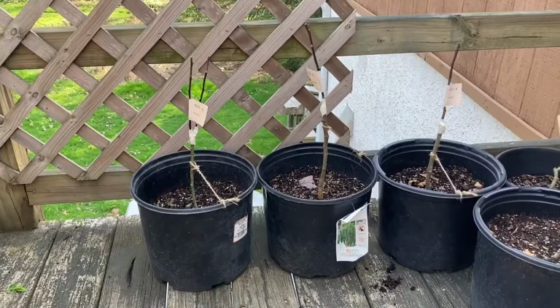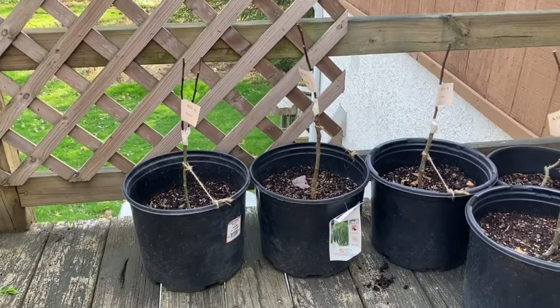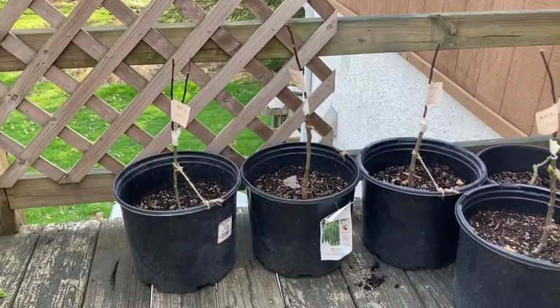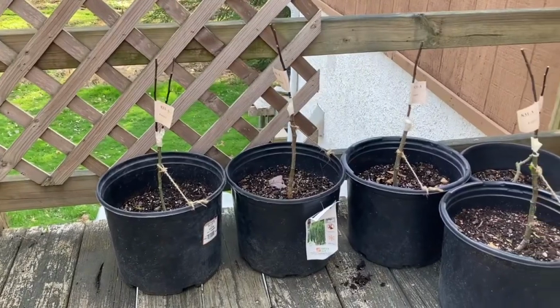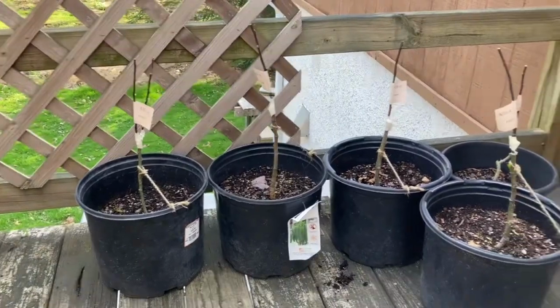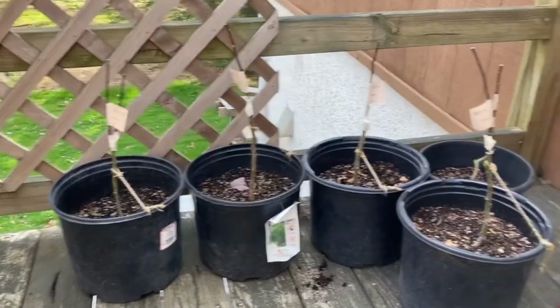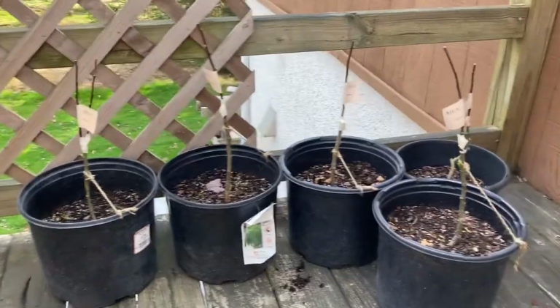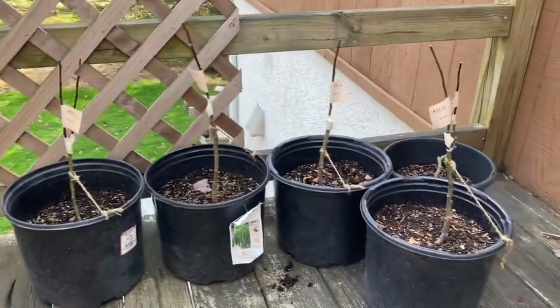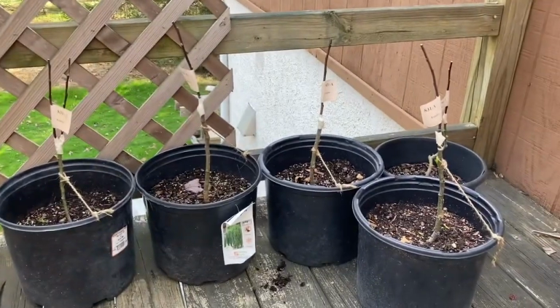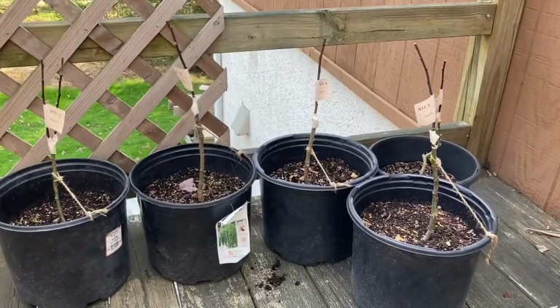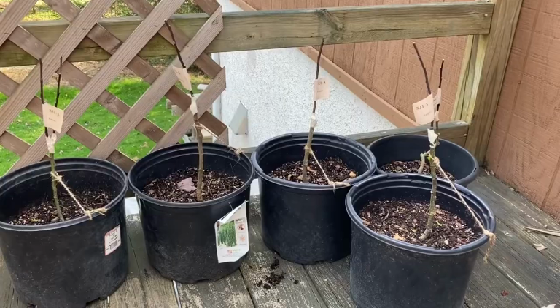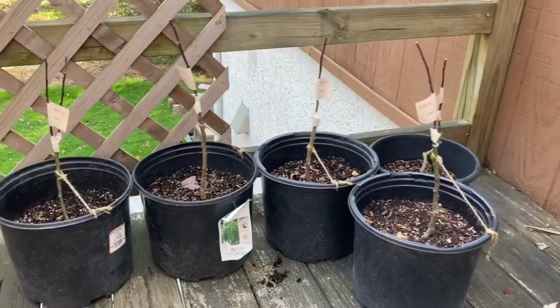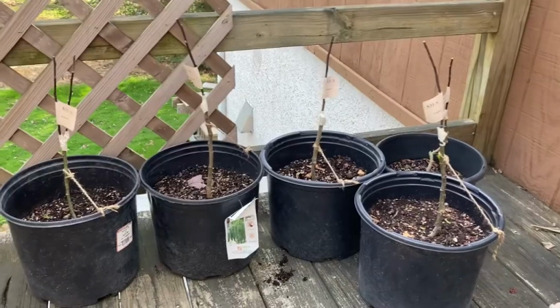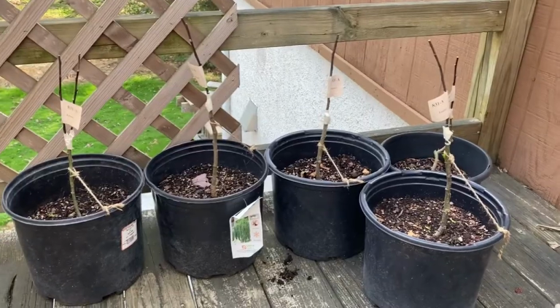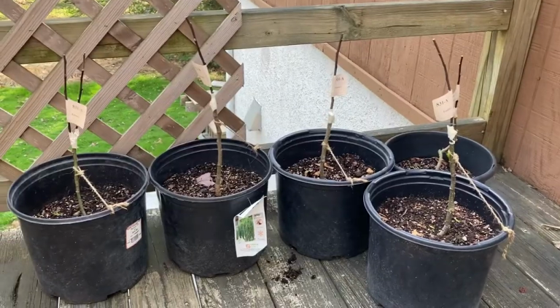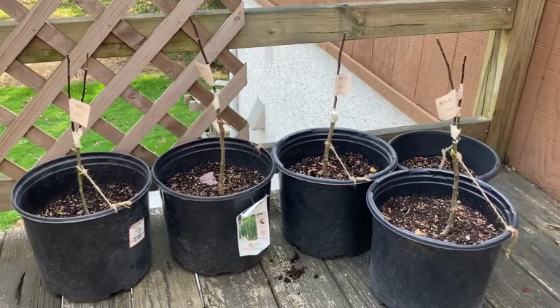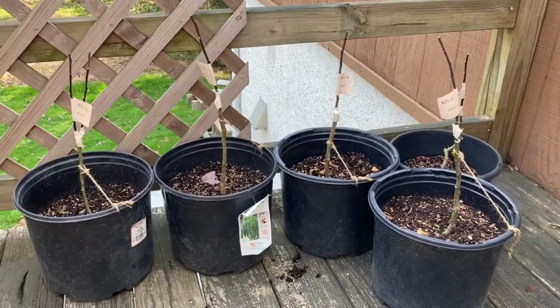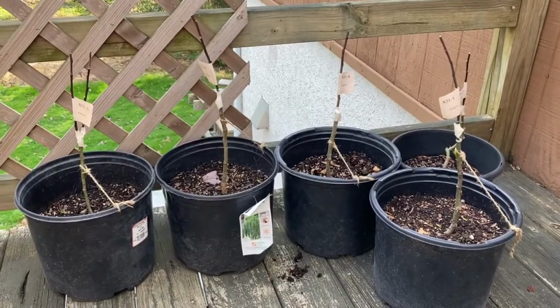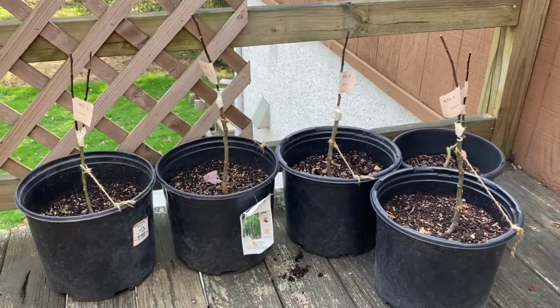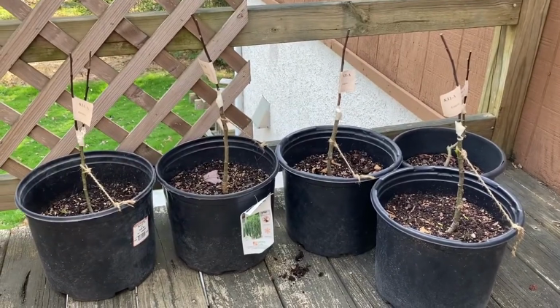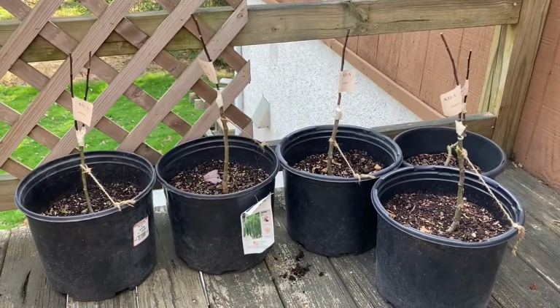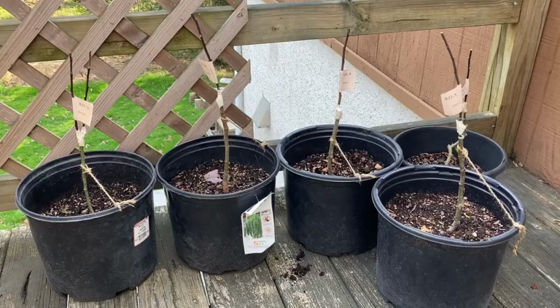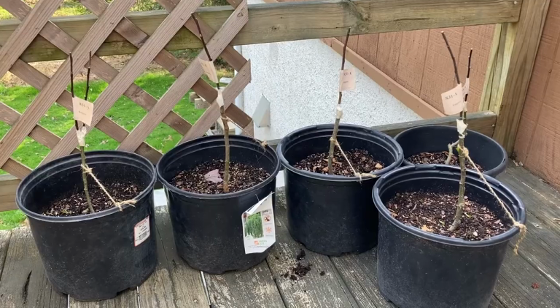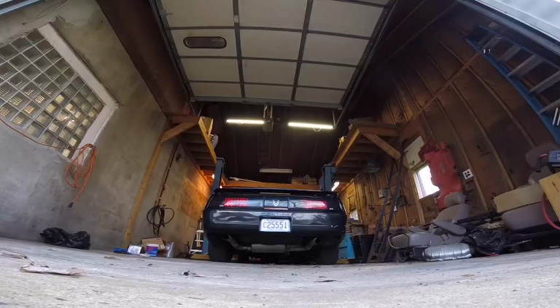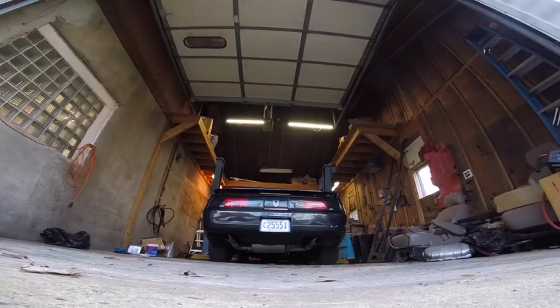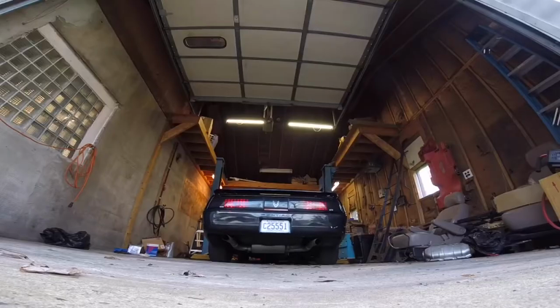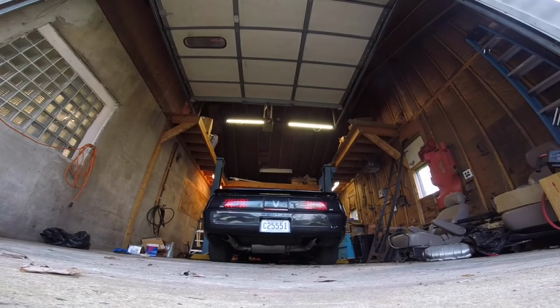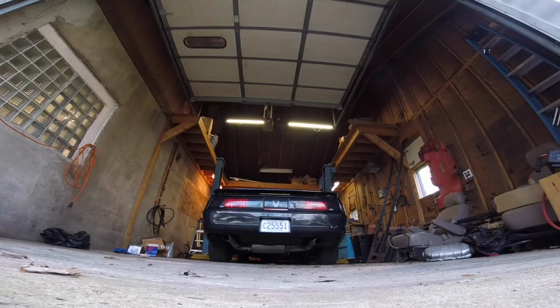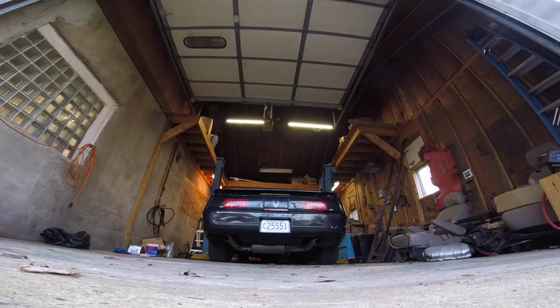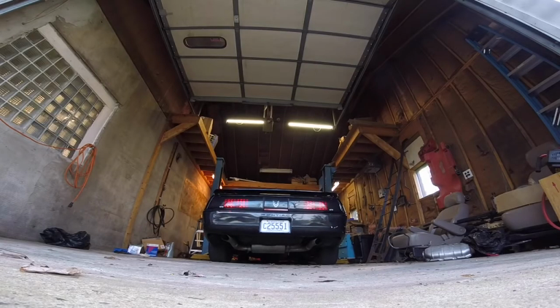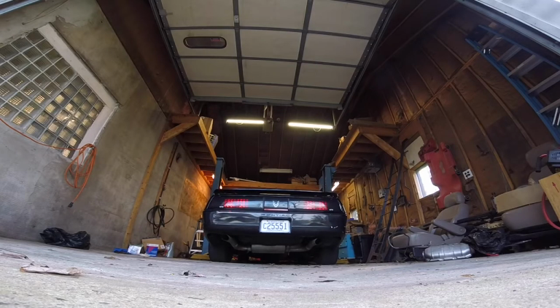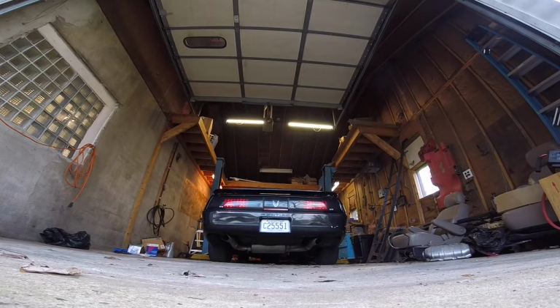And that's it. Go plant a tree or something if you feel compelled to make up for your crimes against the environment. Thanks for watching.